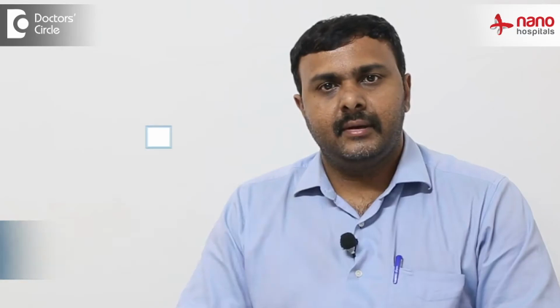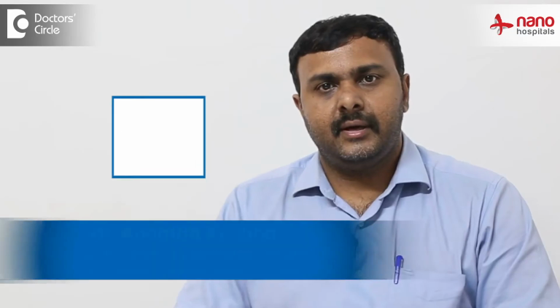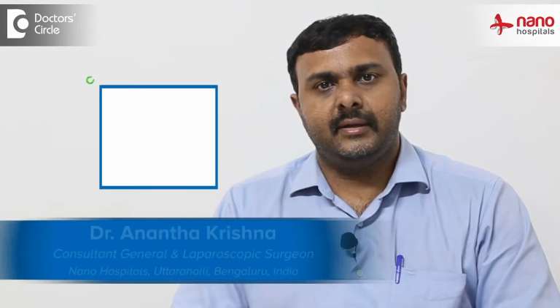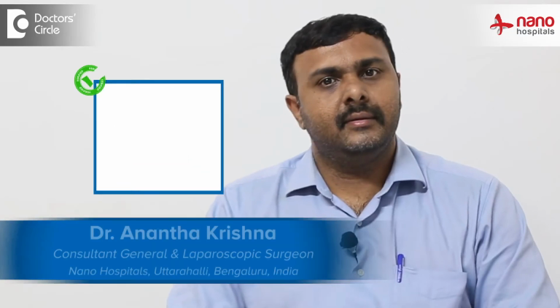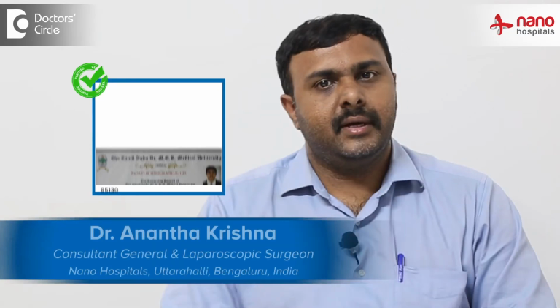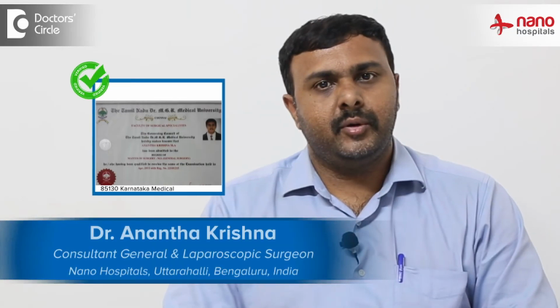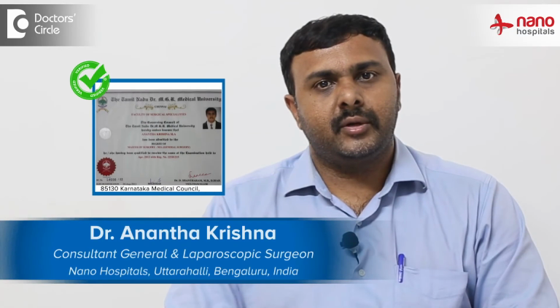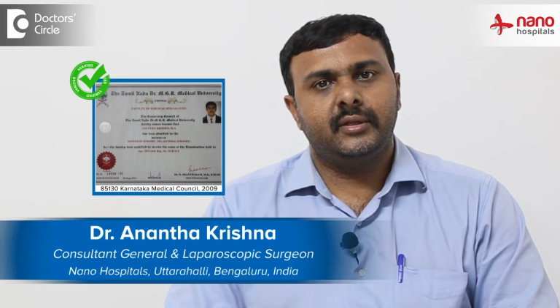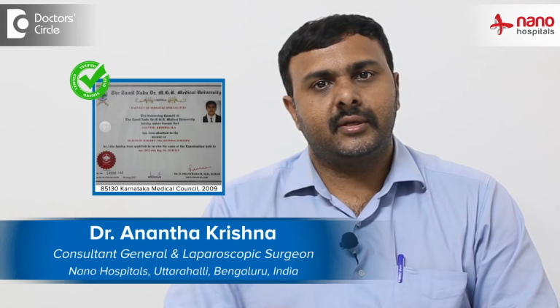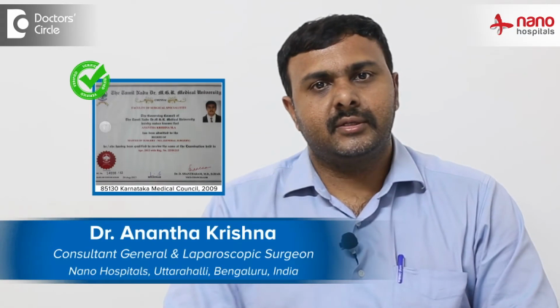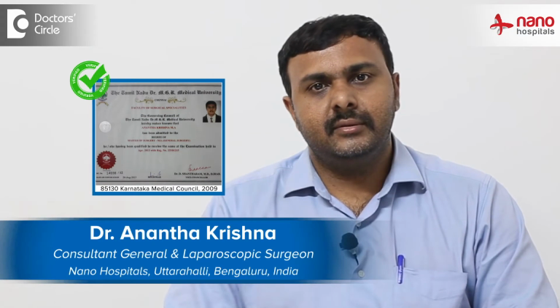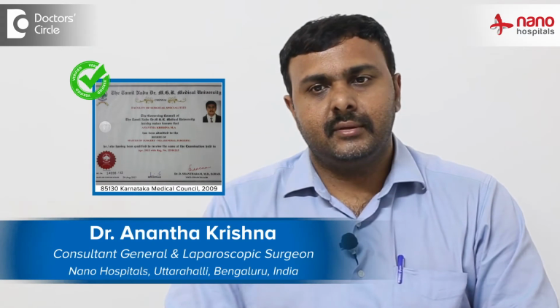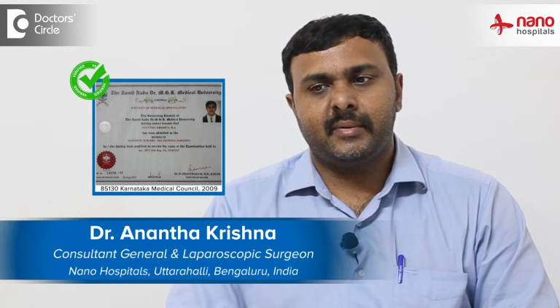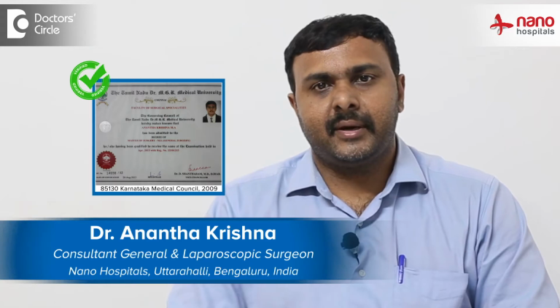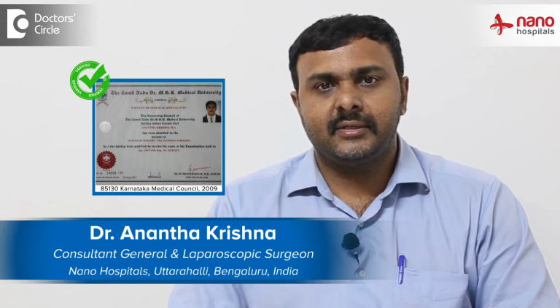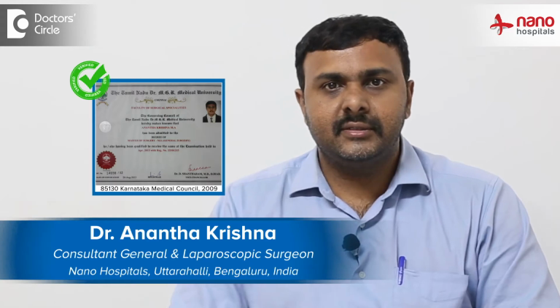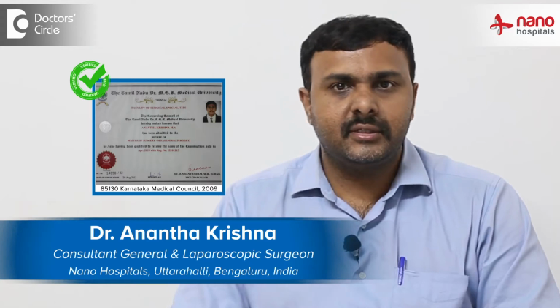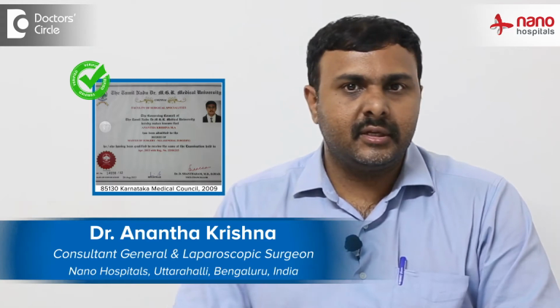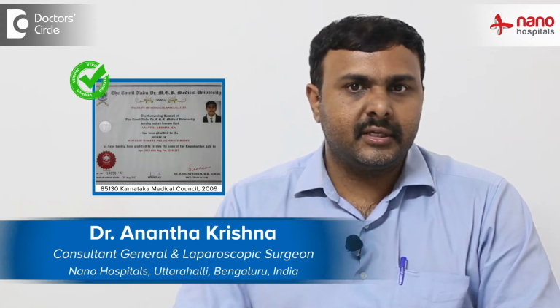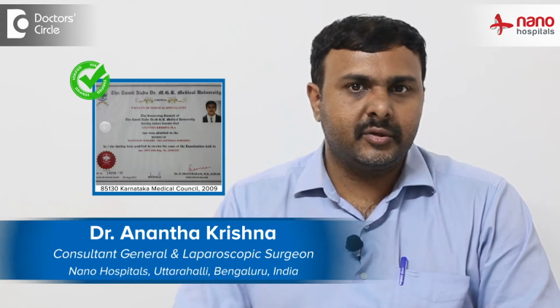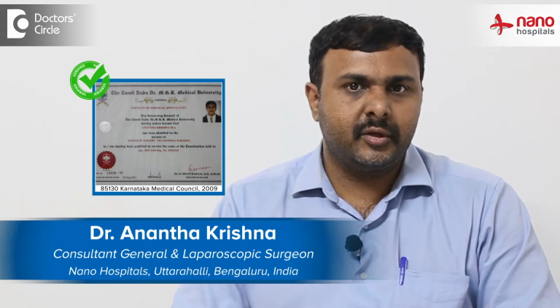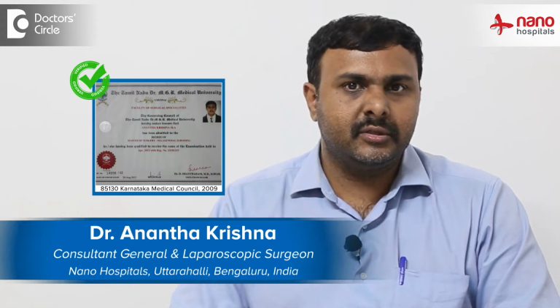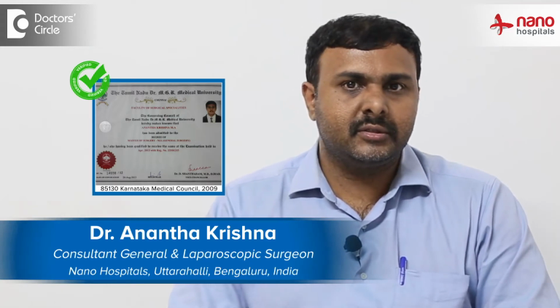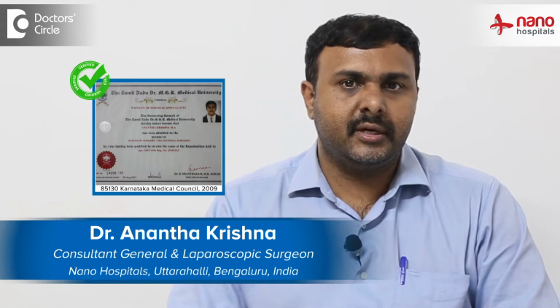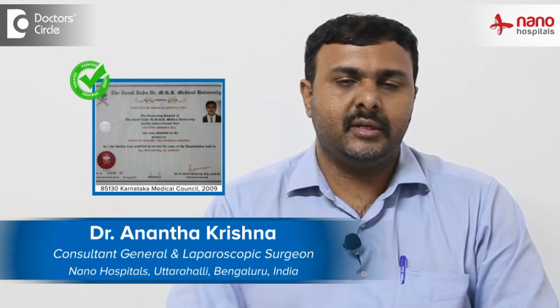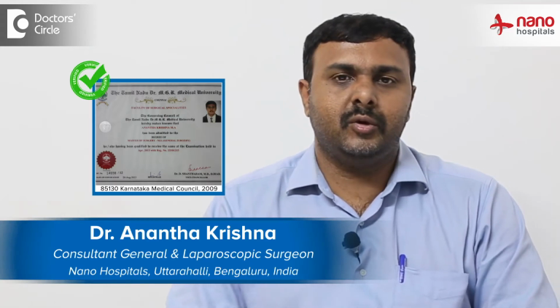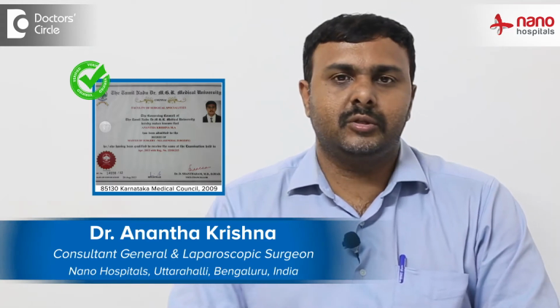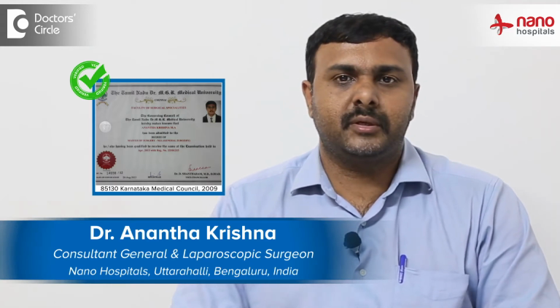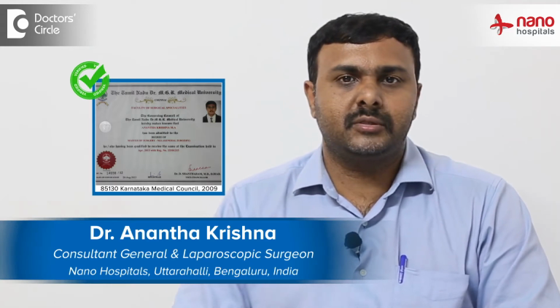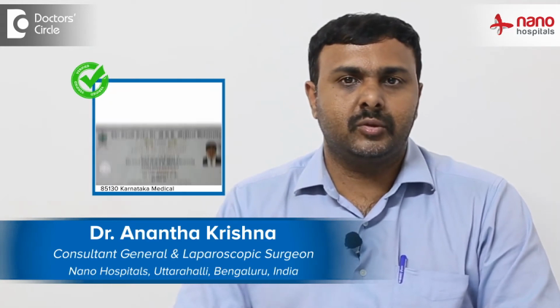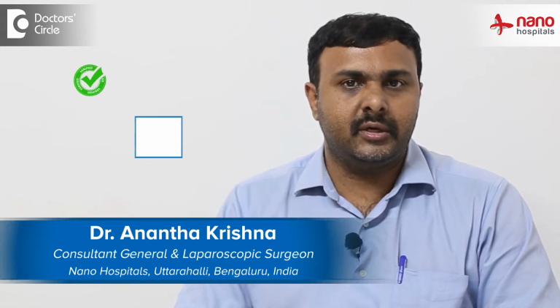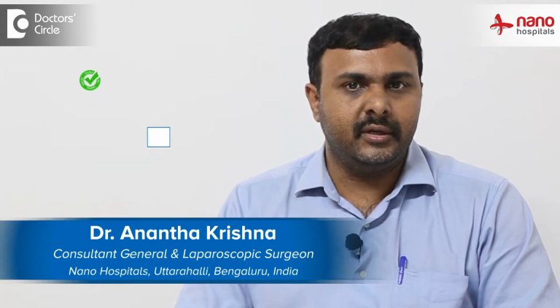Hi, I am Dr. Ananta Krishna. I am a practicing surgical gastroenterologist at Nano Hospitals Uttarali.